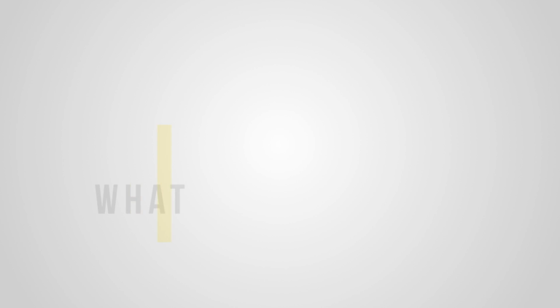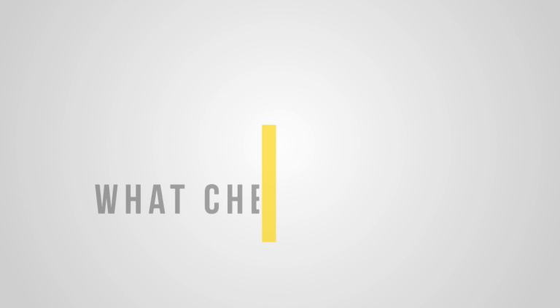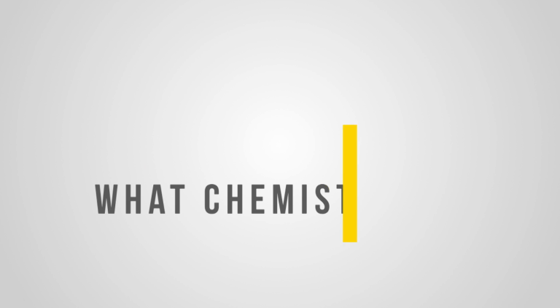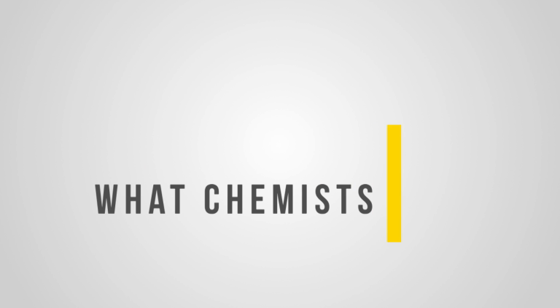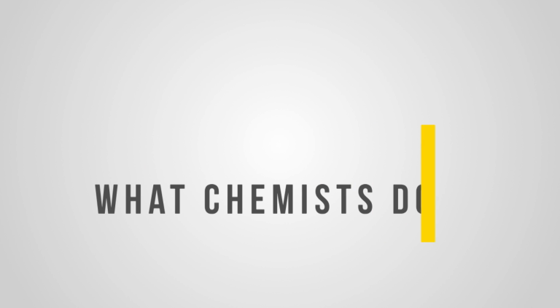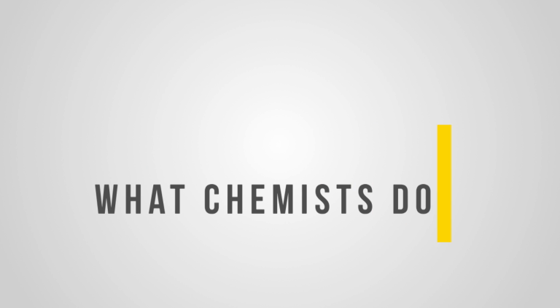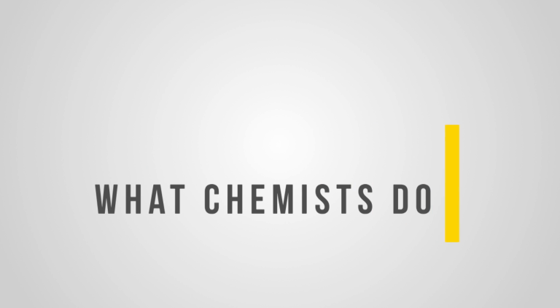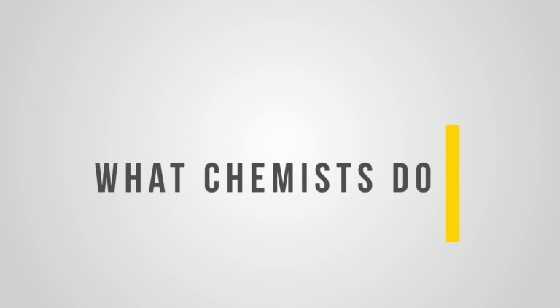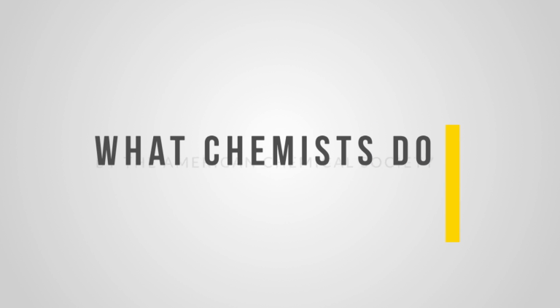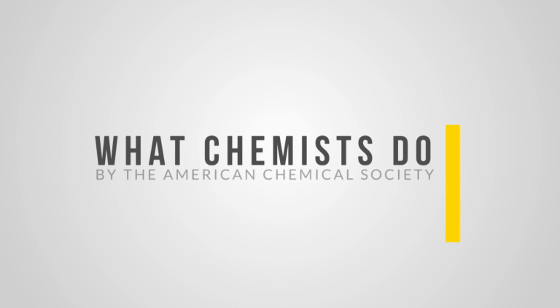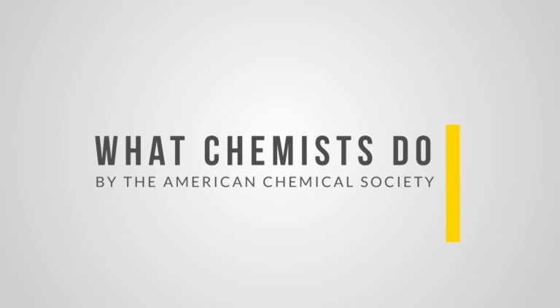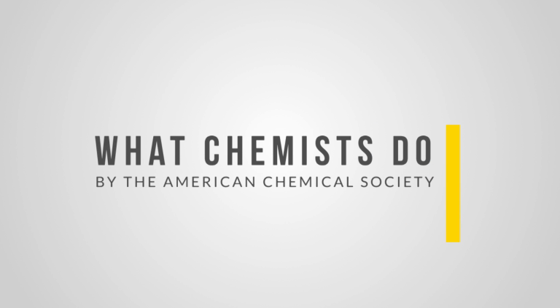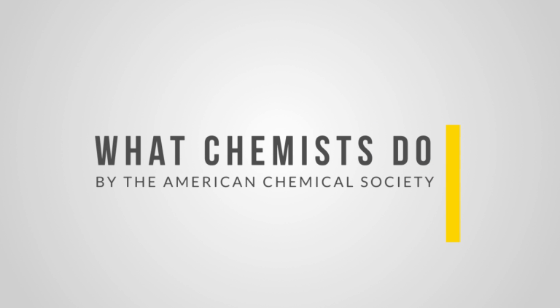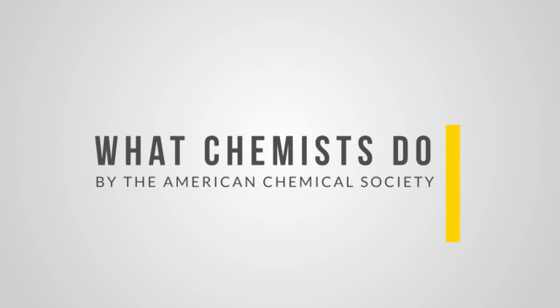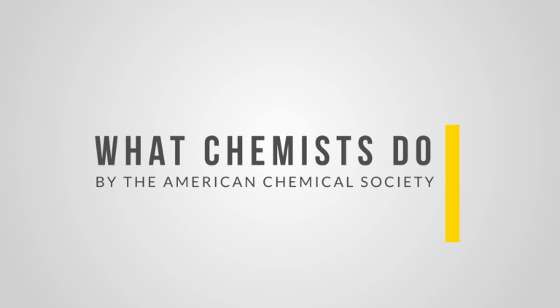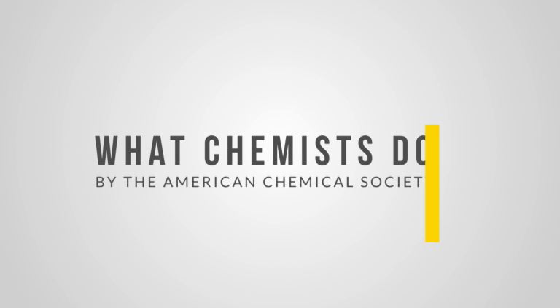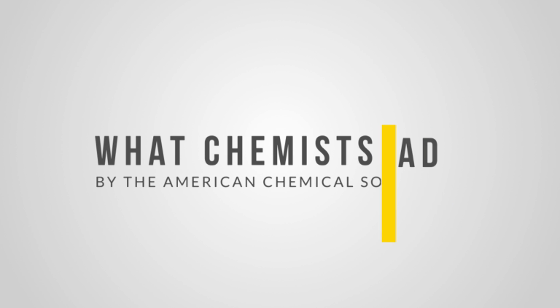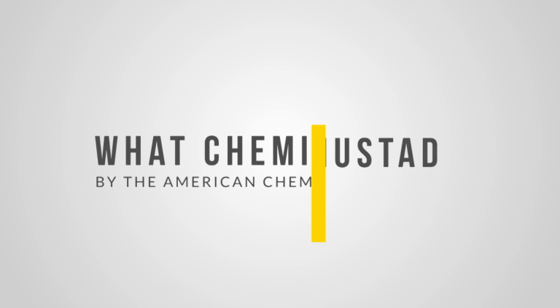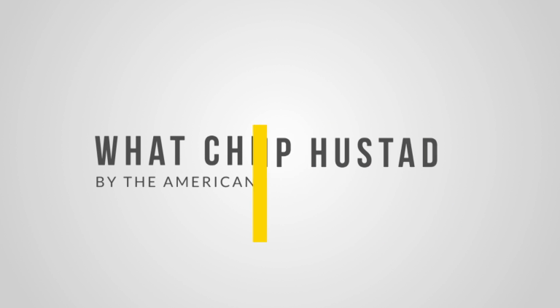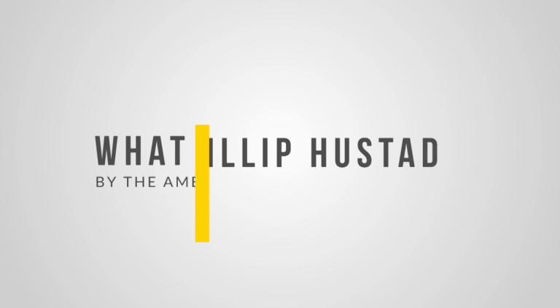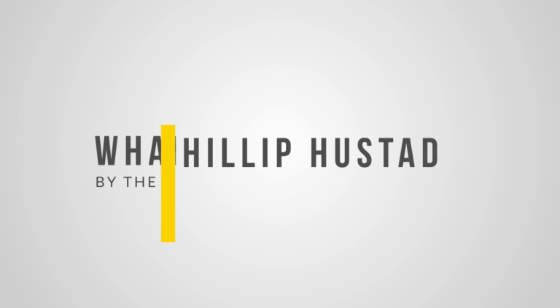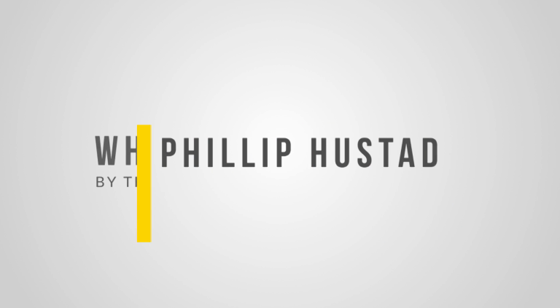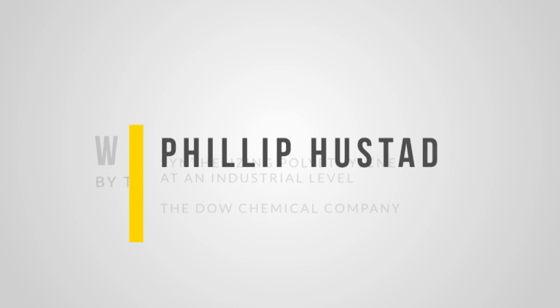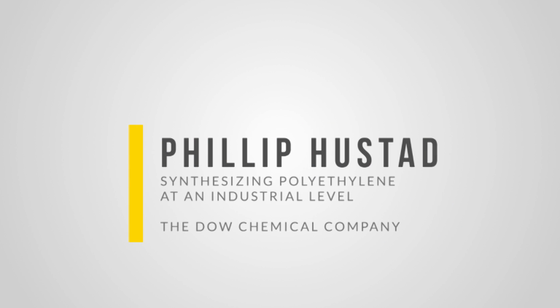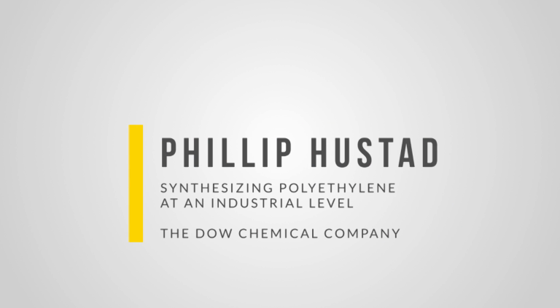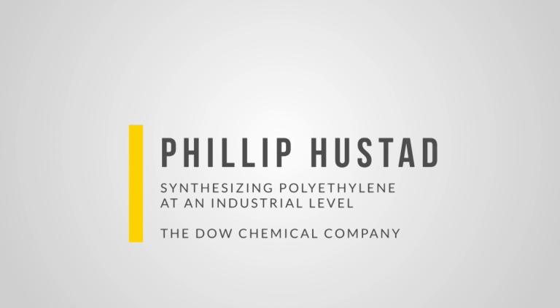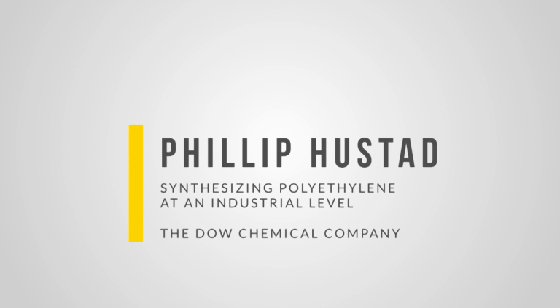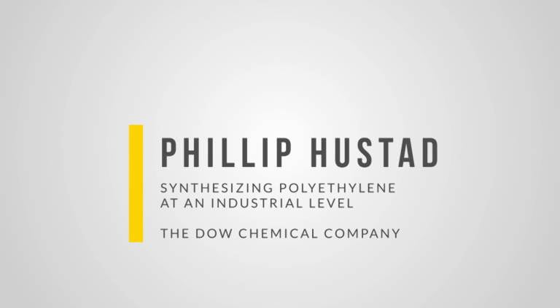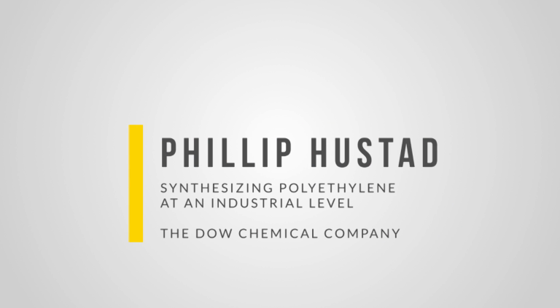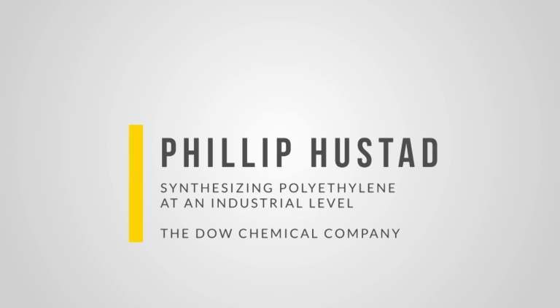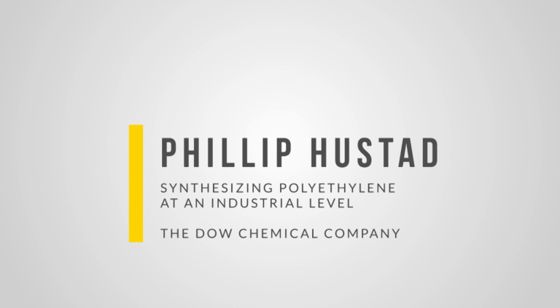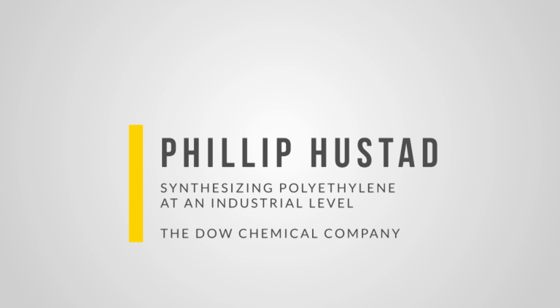I'm Phil Husted. I'm a senior research scientist at Dow Electronic Materials in Marlboro, Massachusetts.